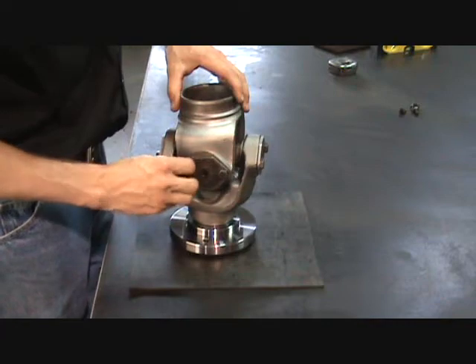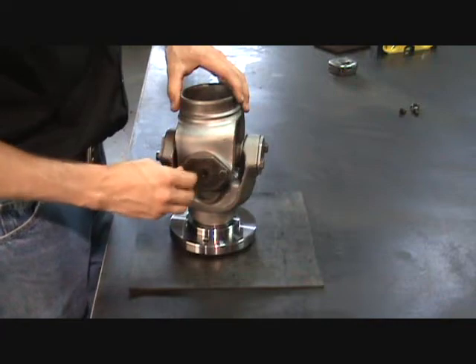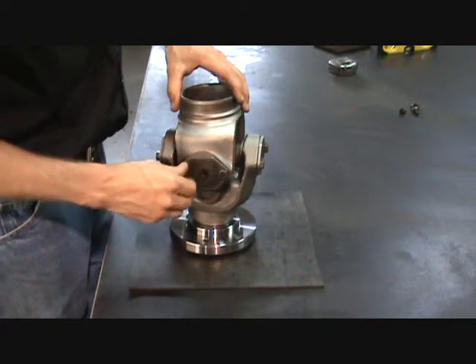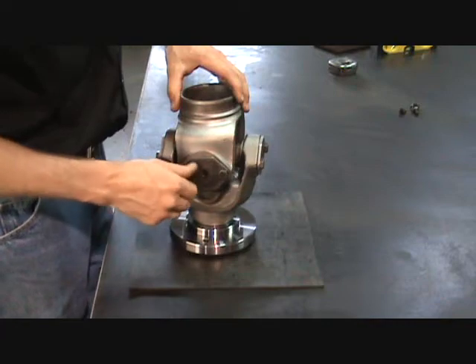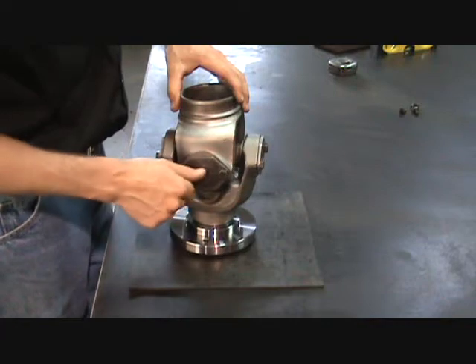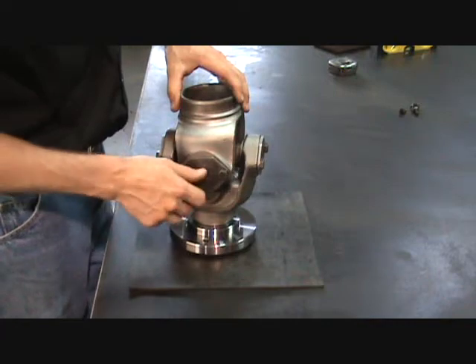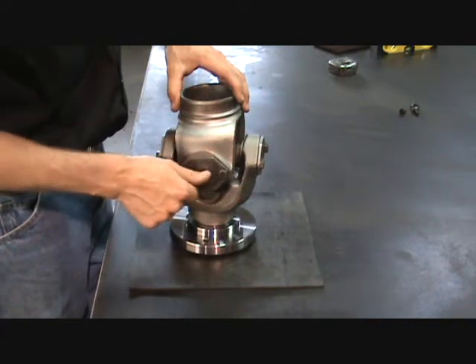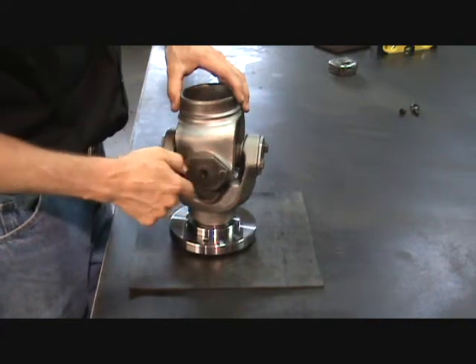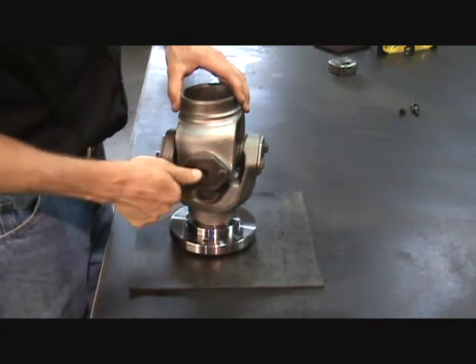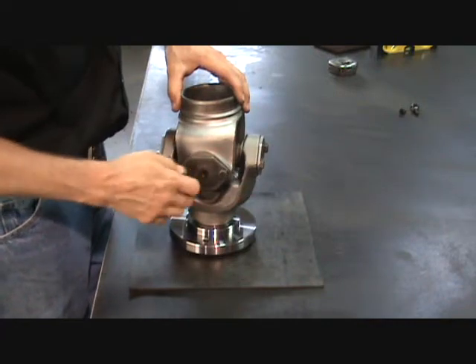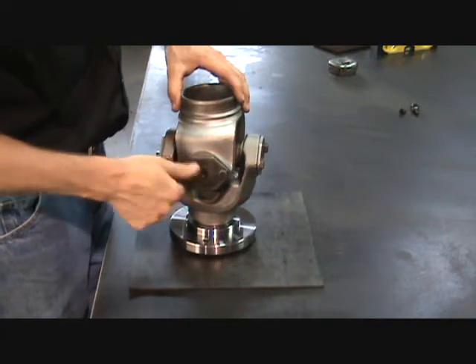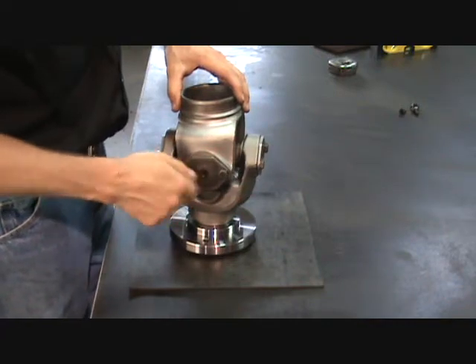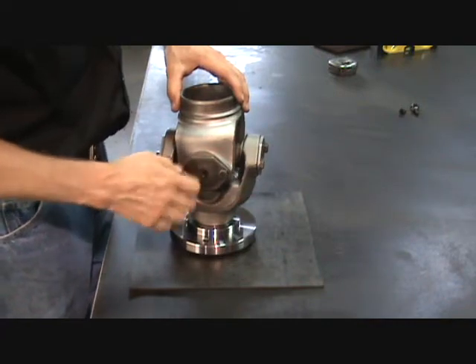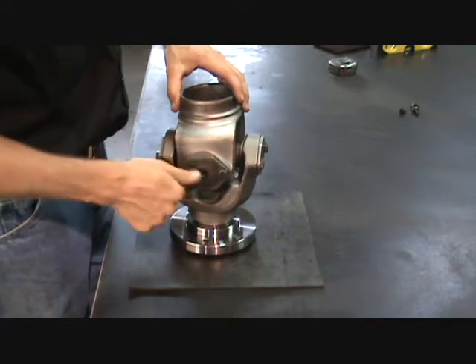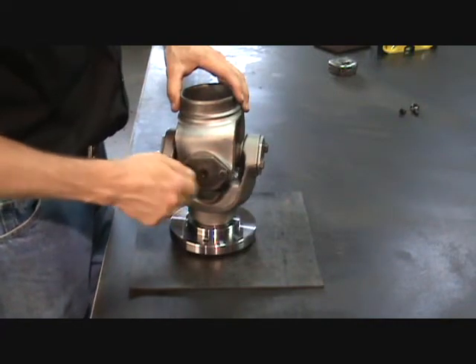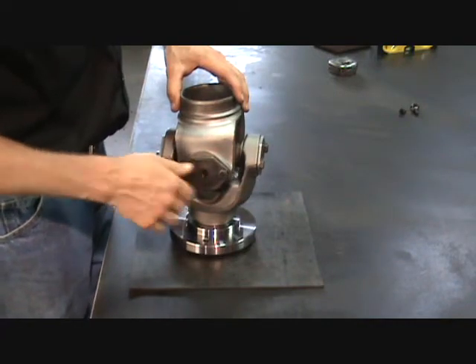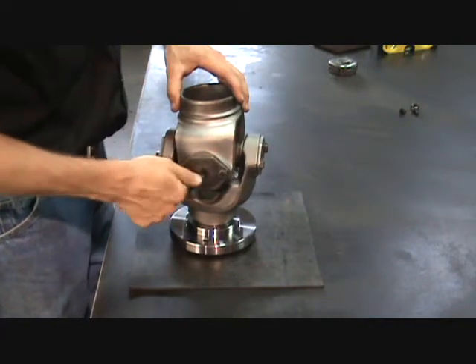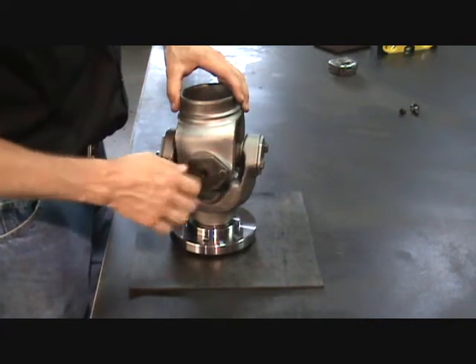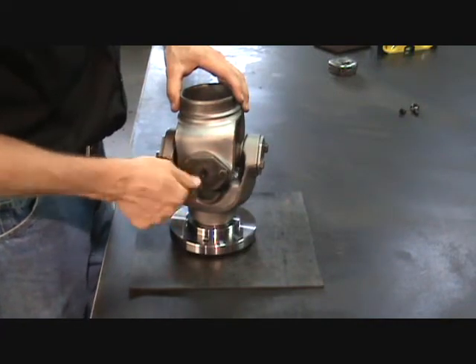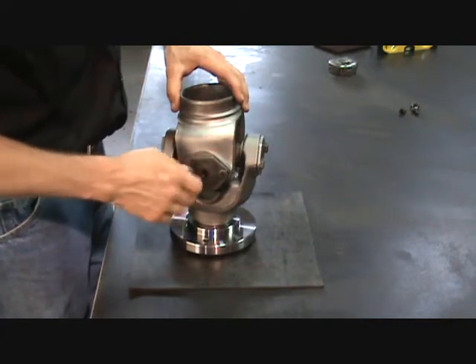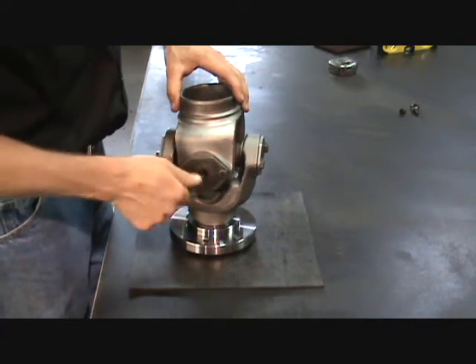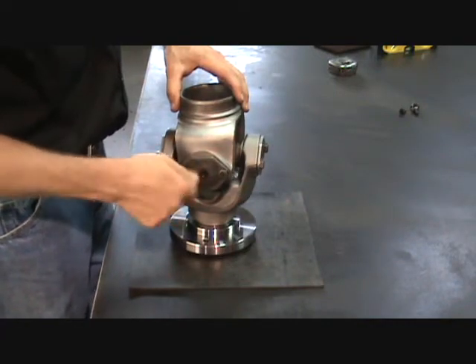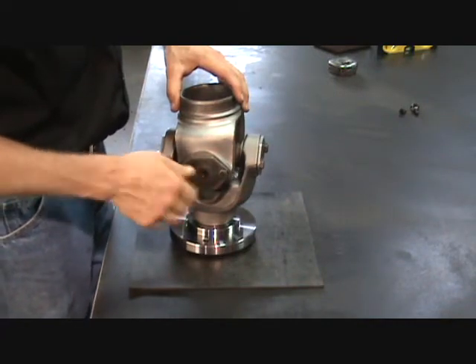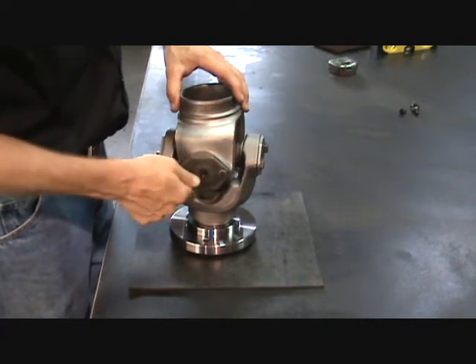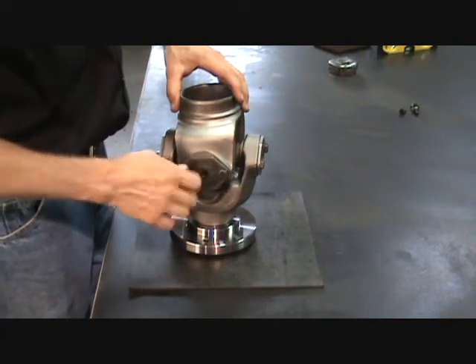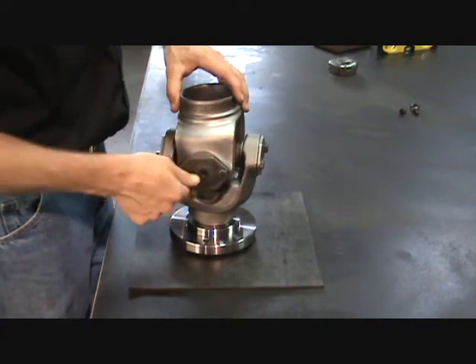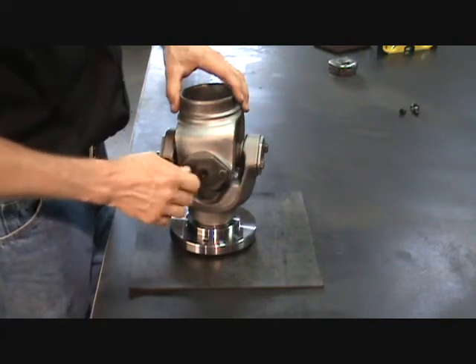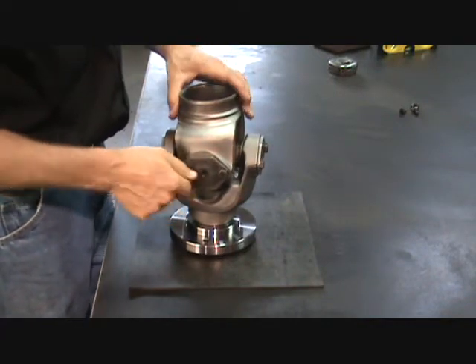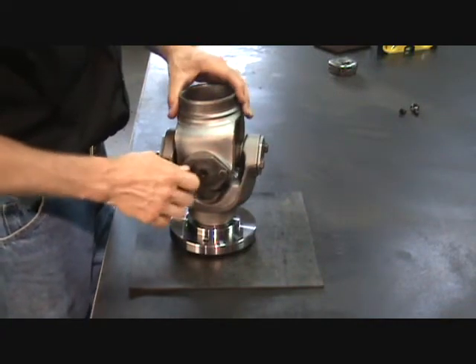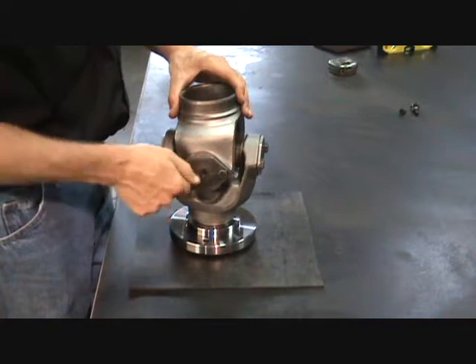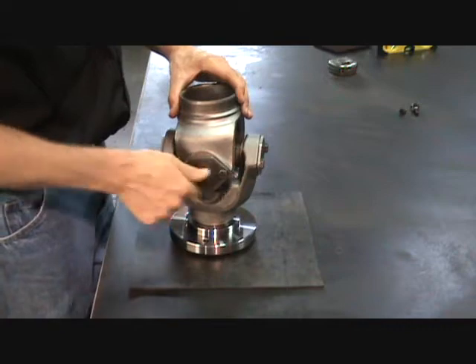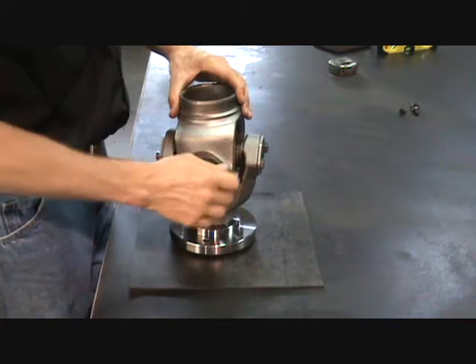After assembly, the U-joint should move freely and not be tight, as this could affect balancing.